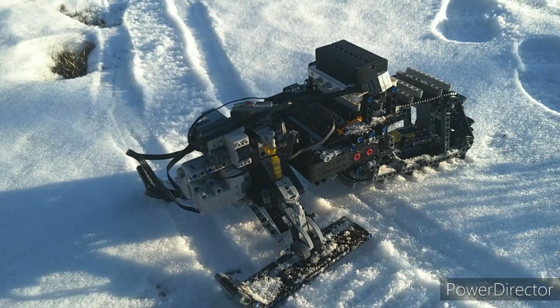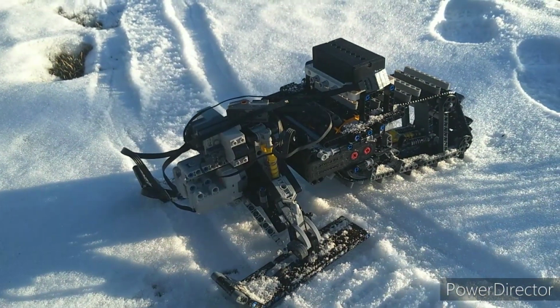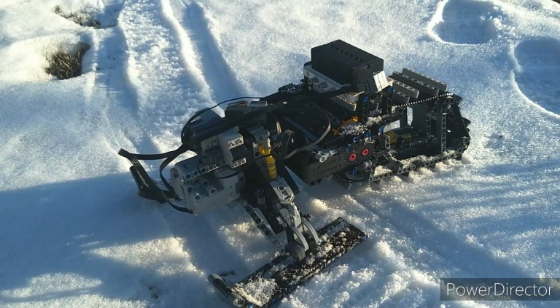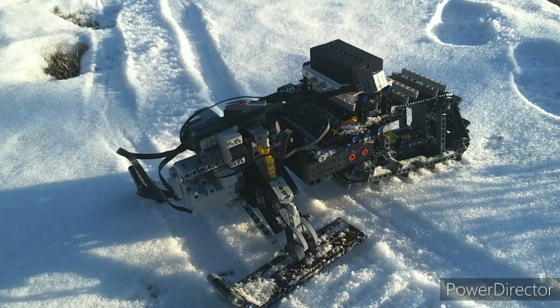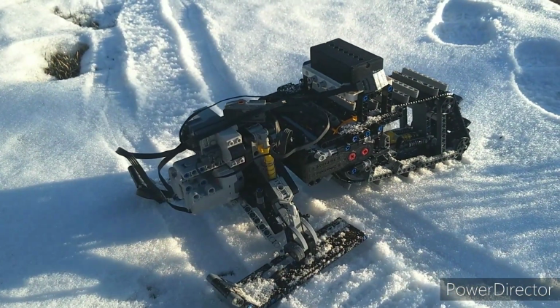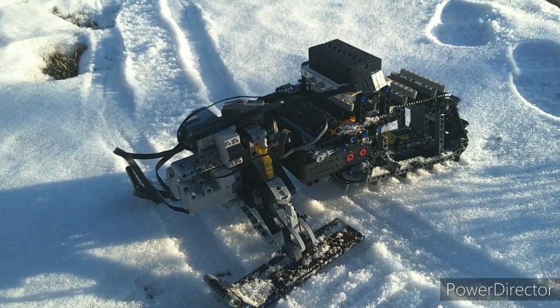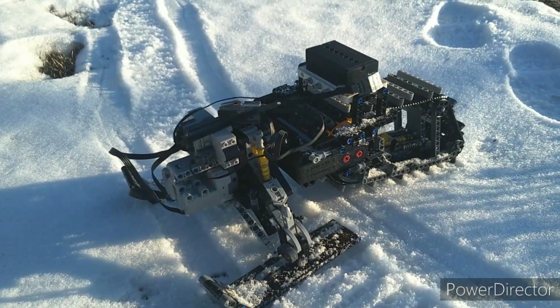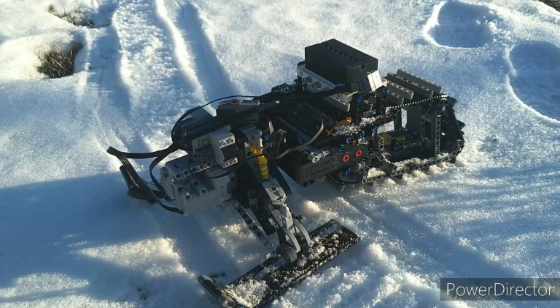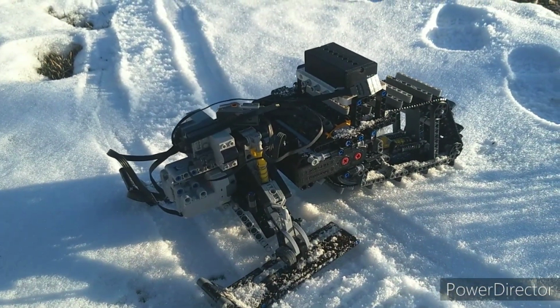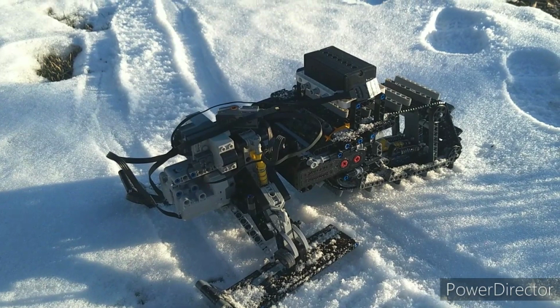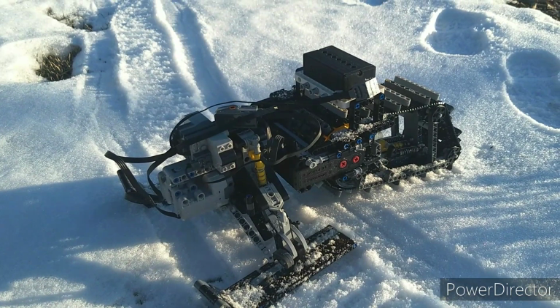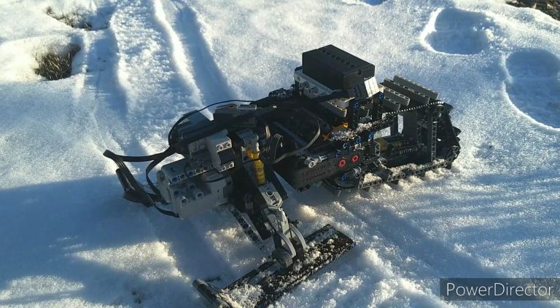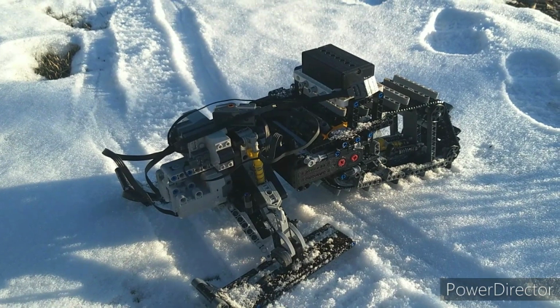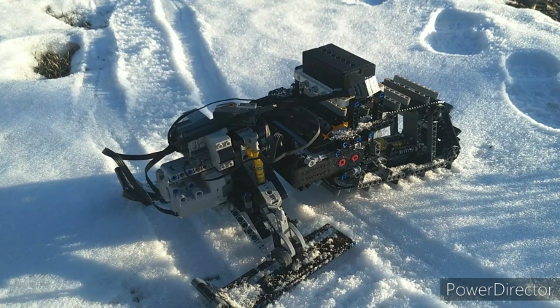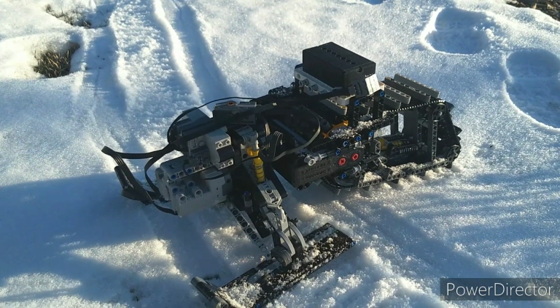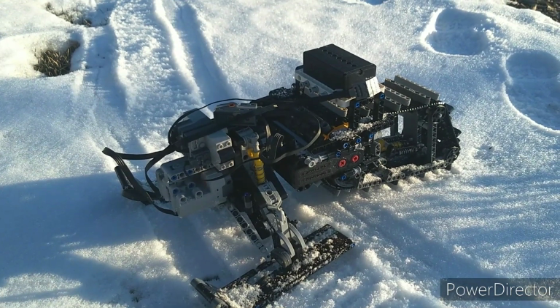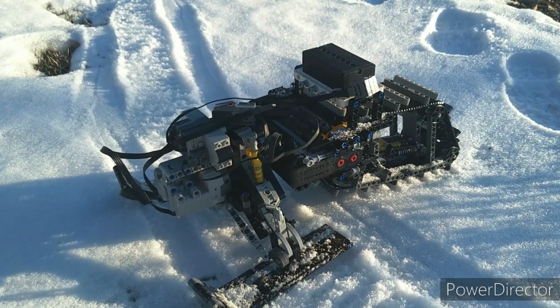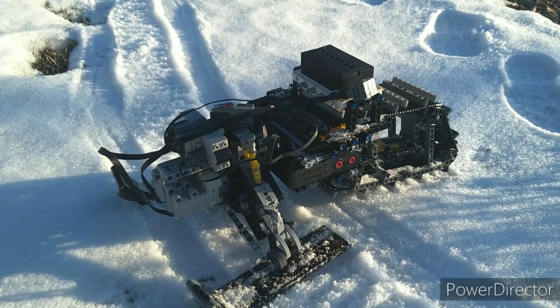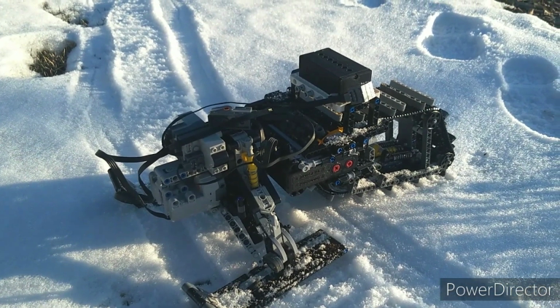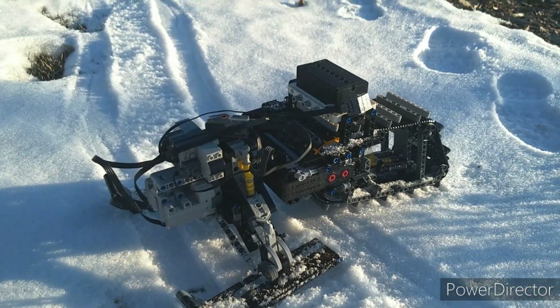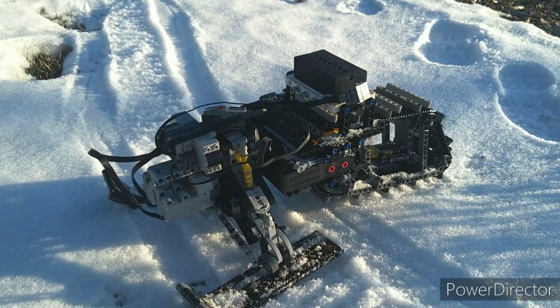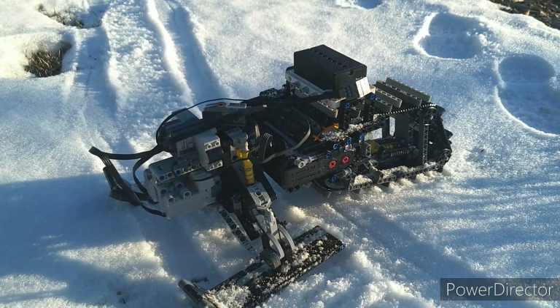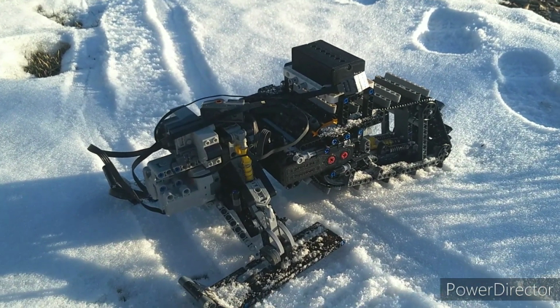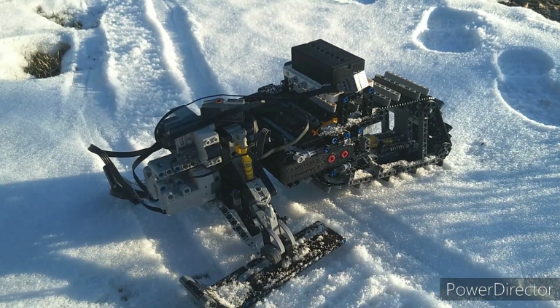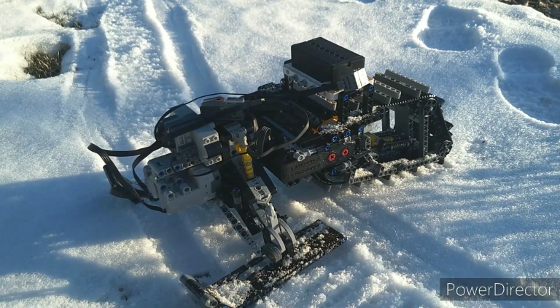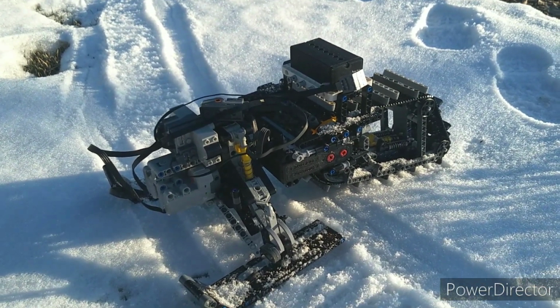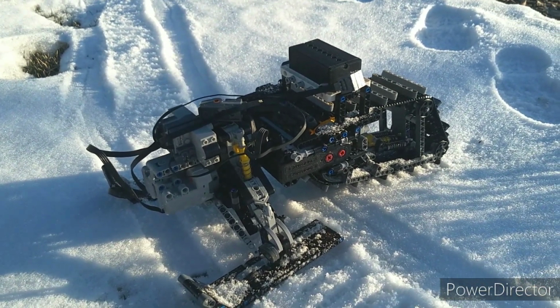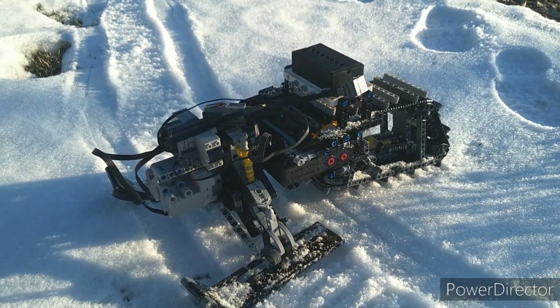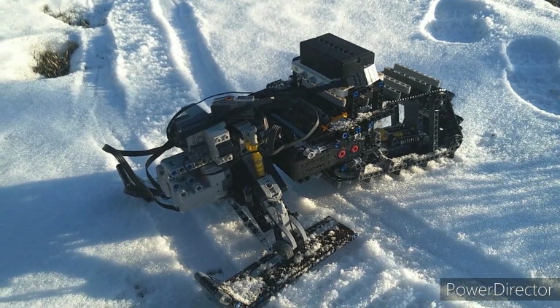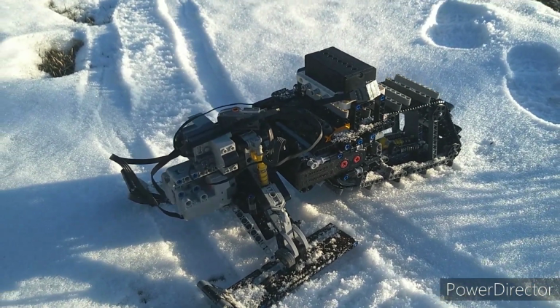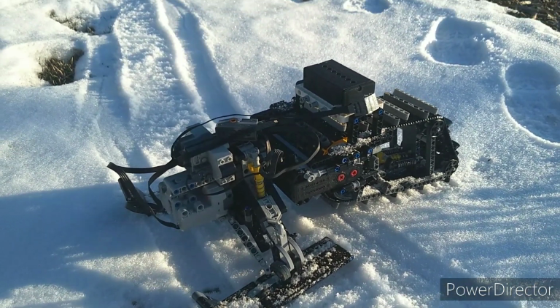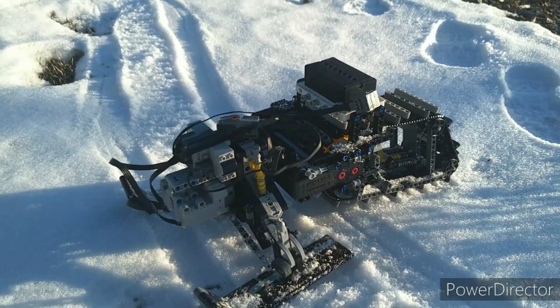Overall, I think I had a lot of fun building this, and a lot of fun driving it too. Really impressed with the performance.